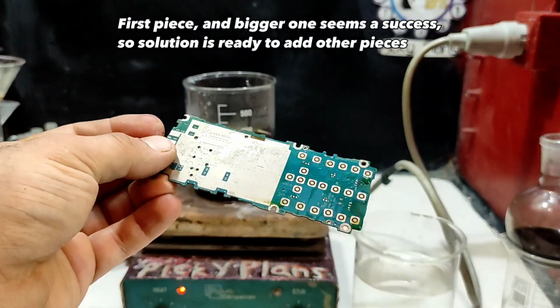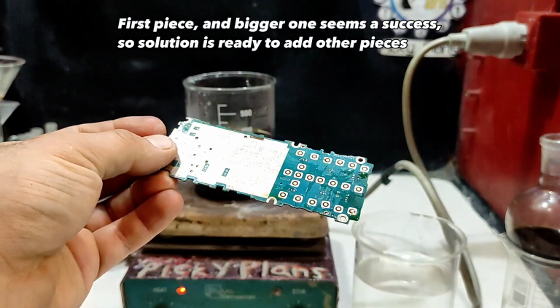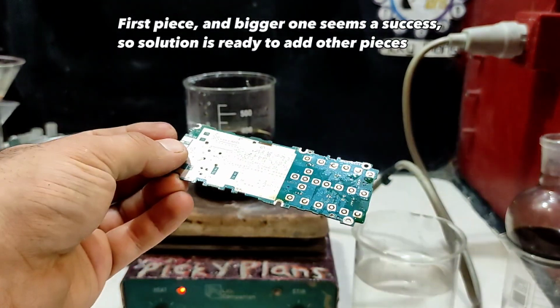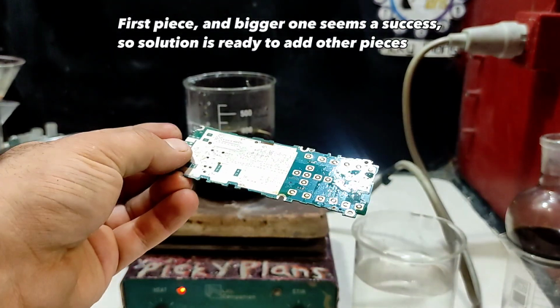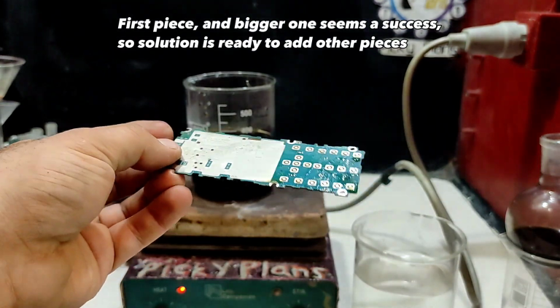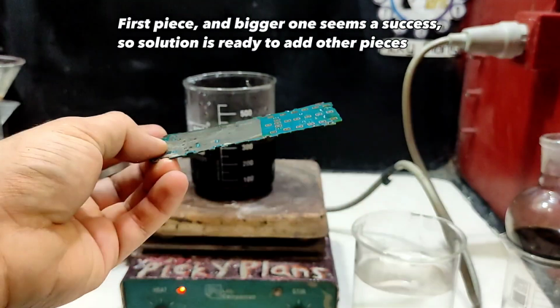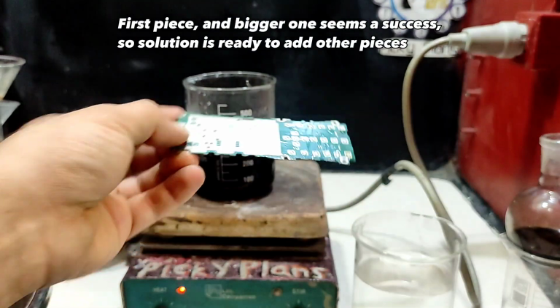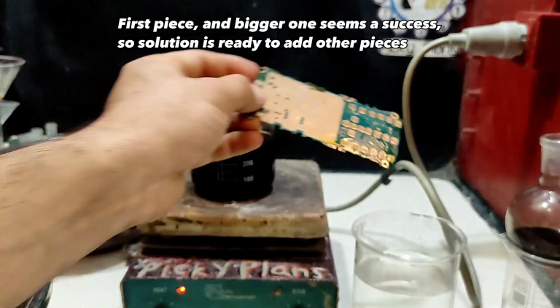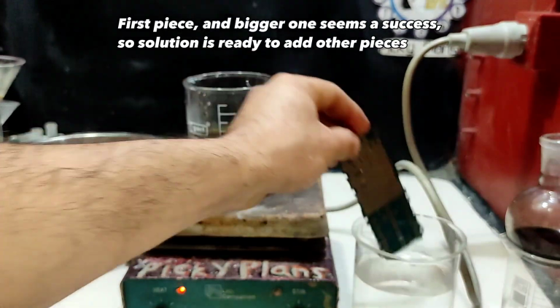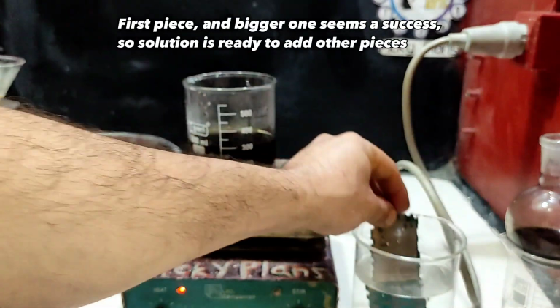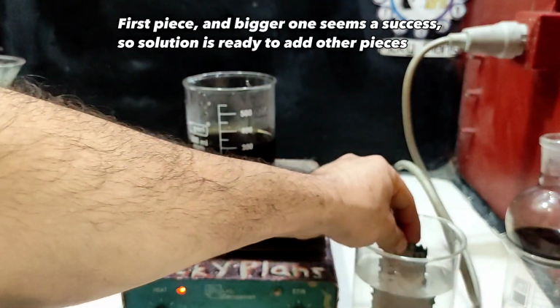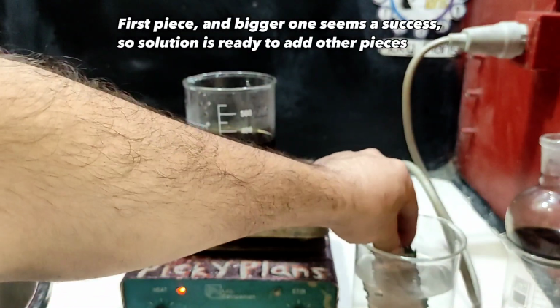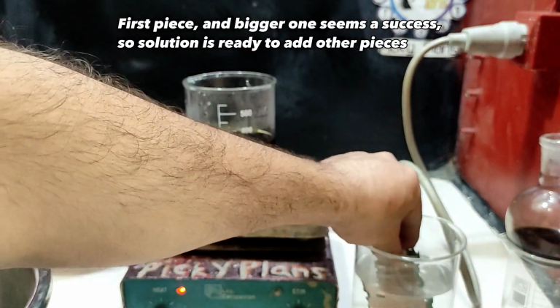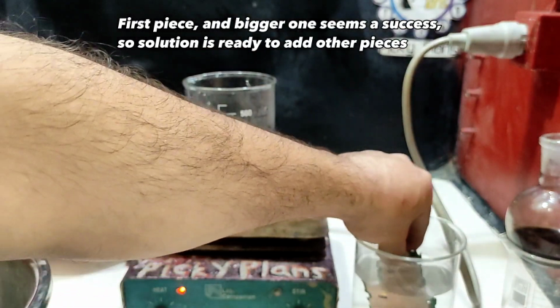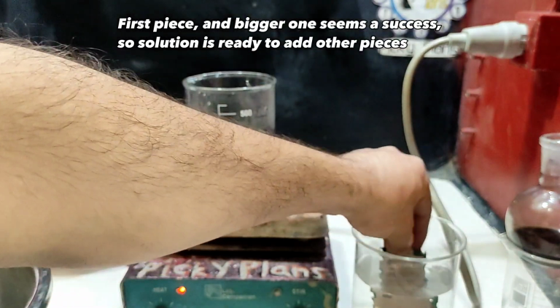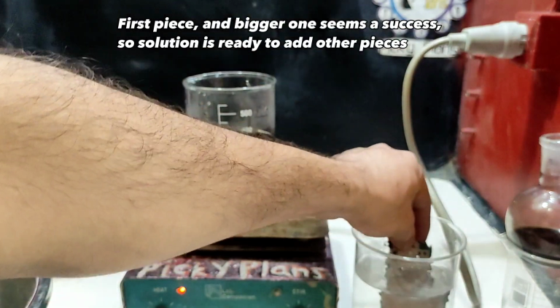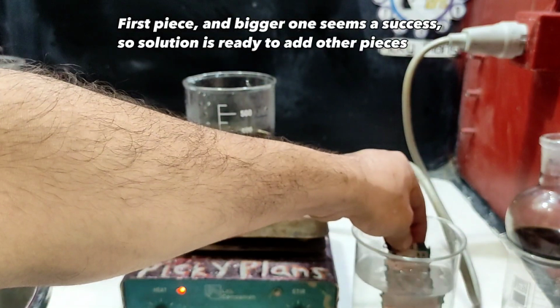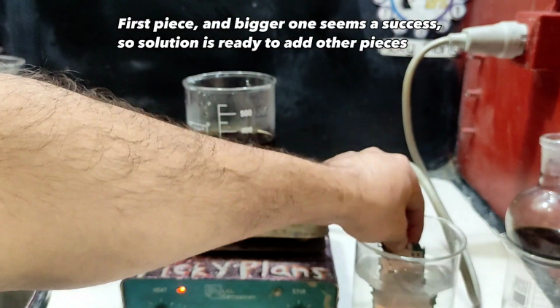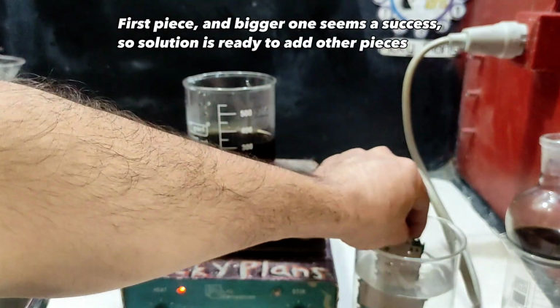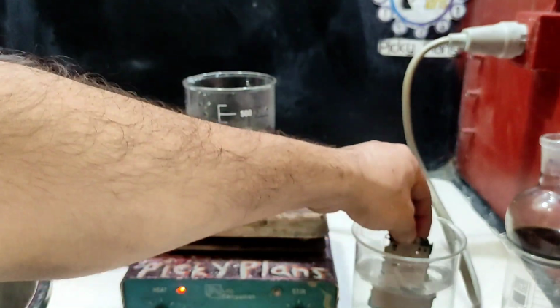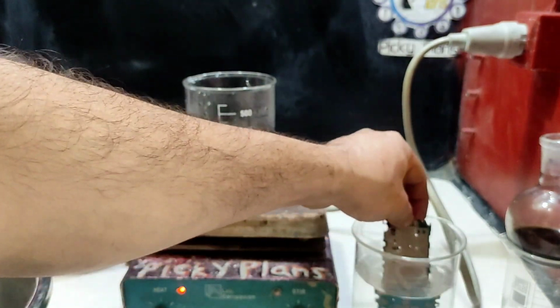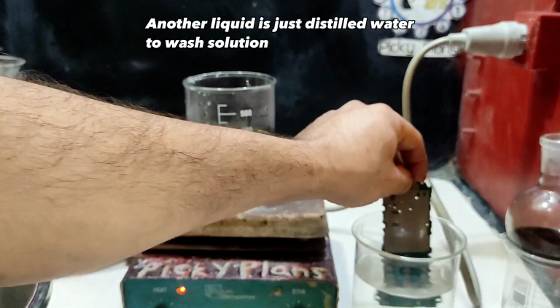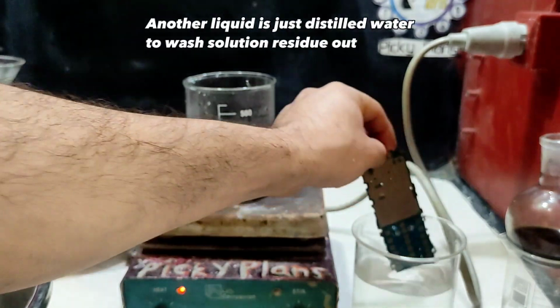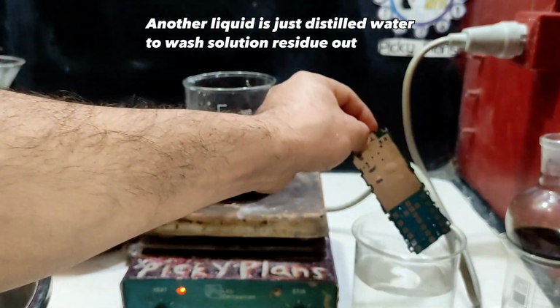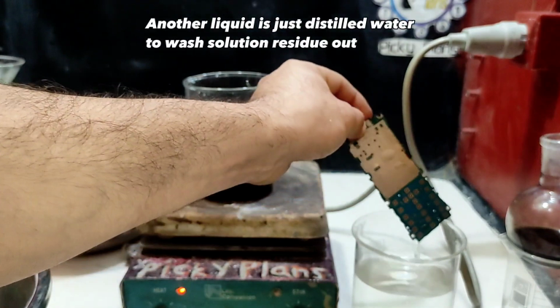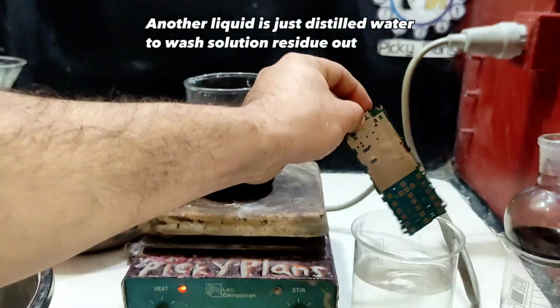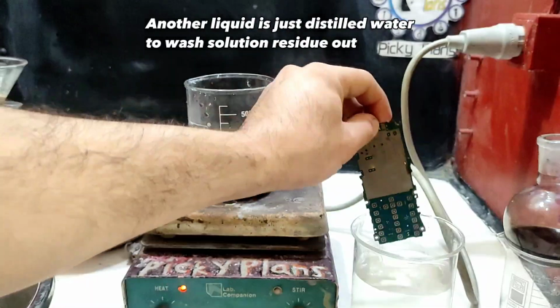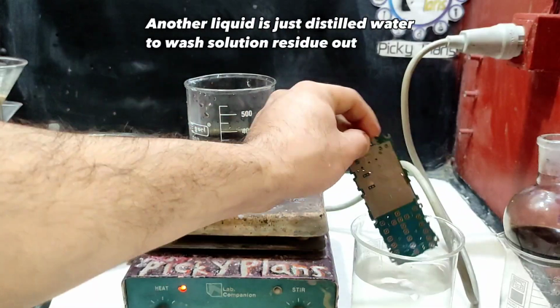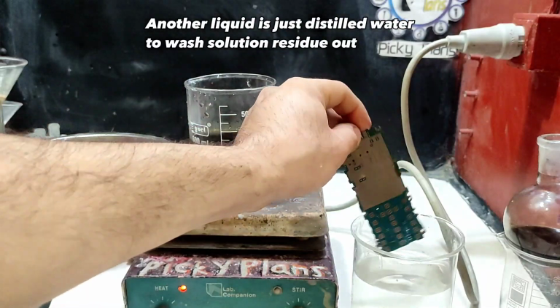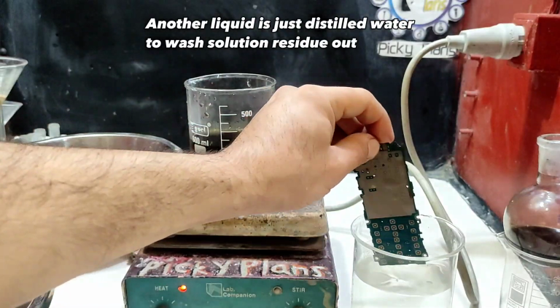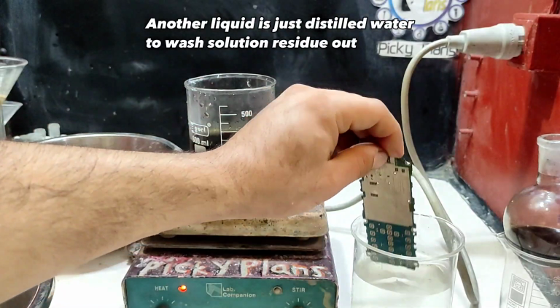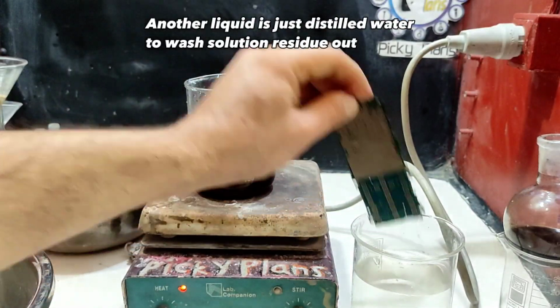Solution is ready to add other pieces. Another liquid is just distilled water to wash solution residue out.